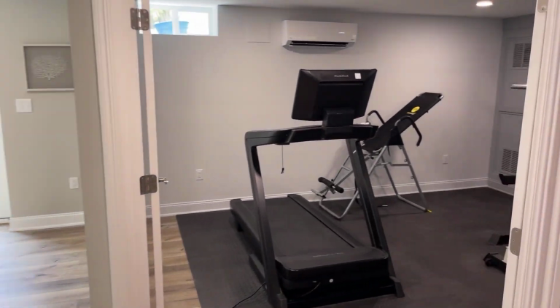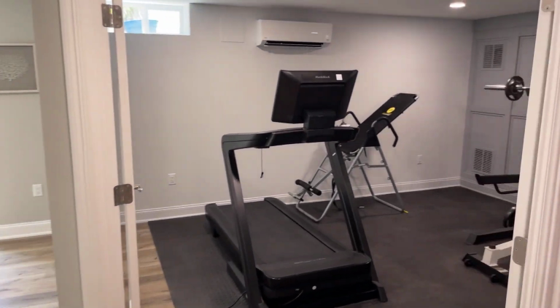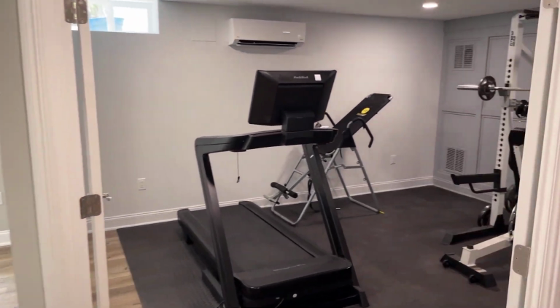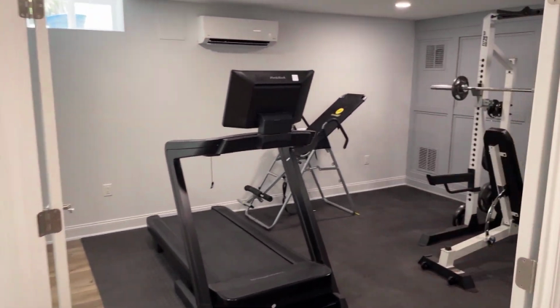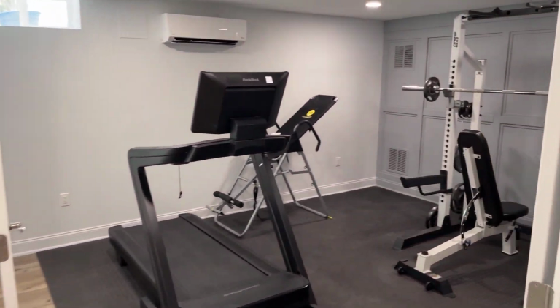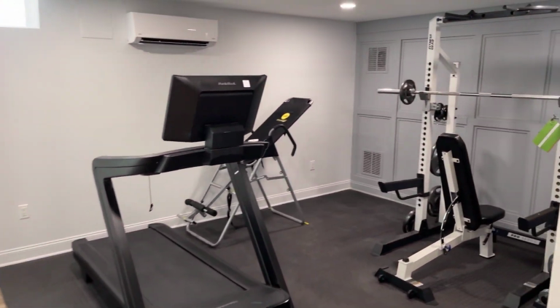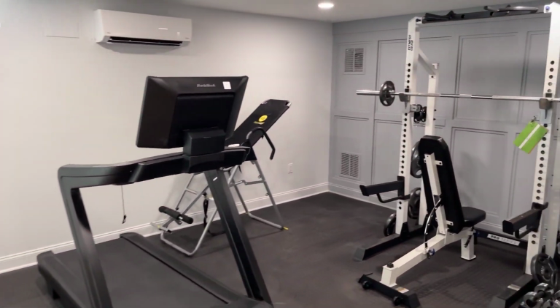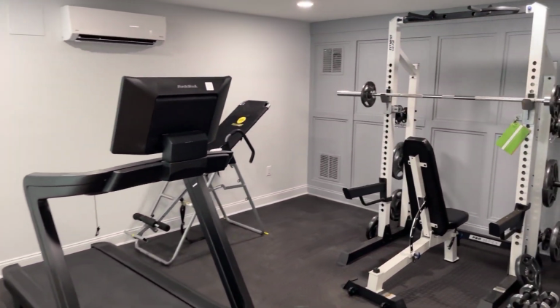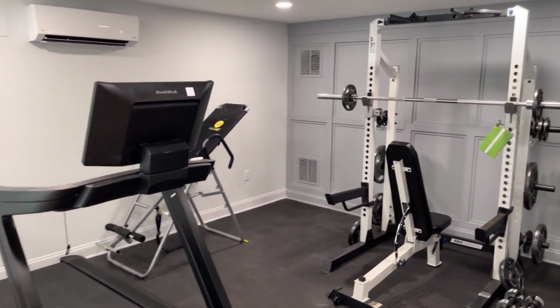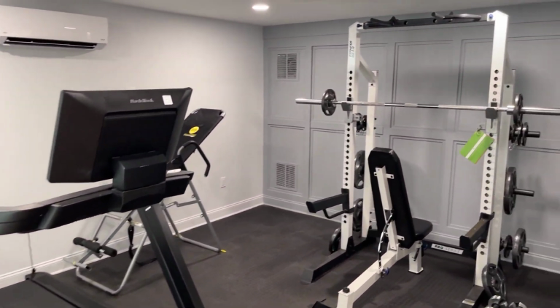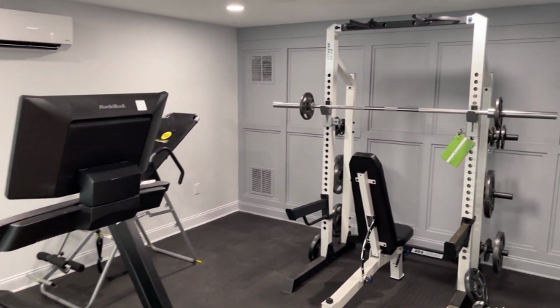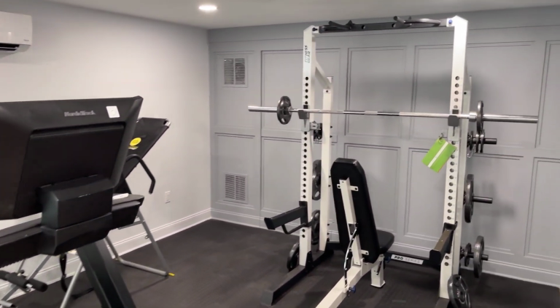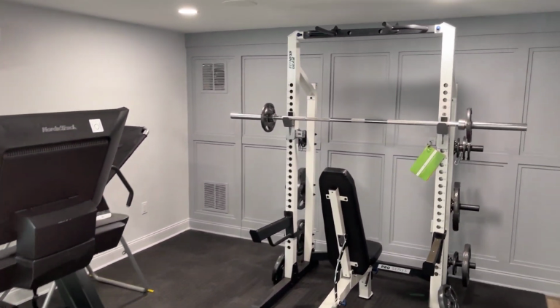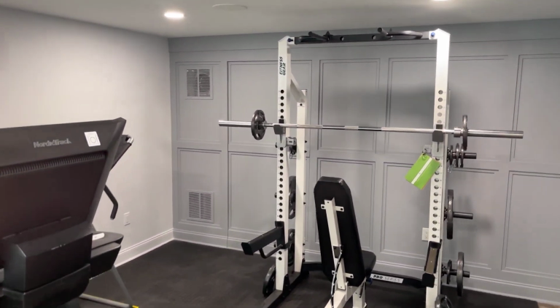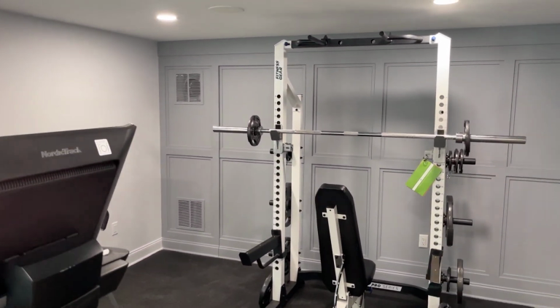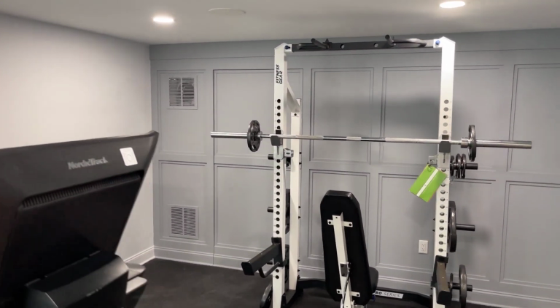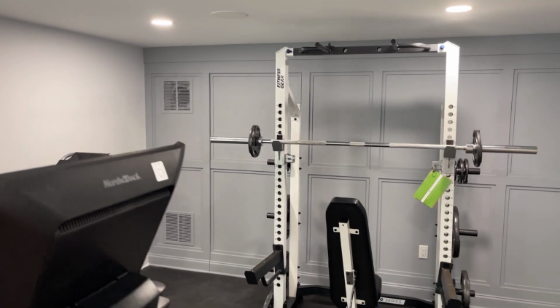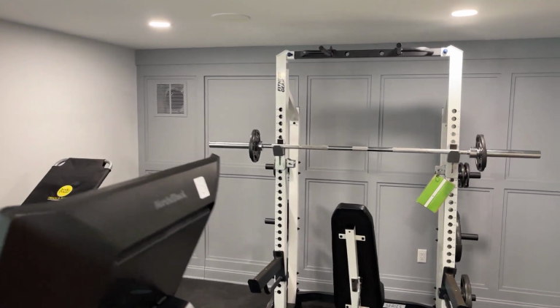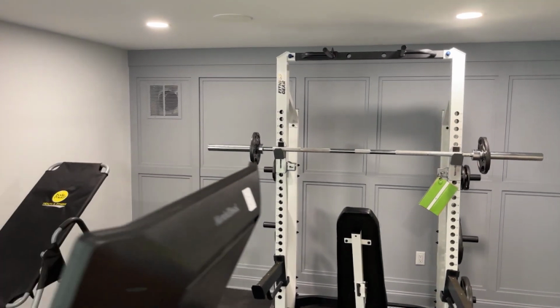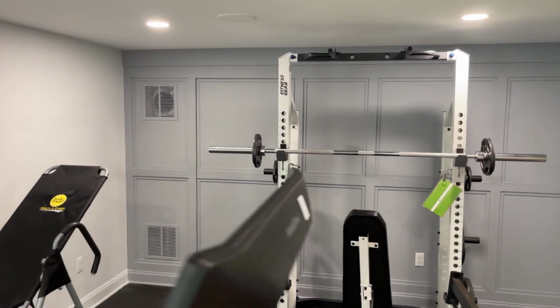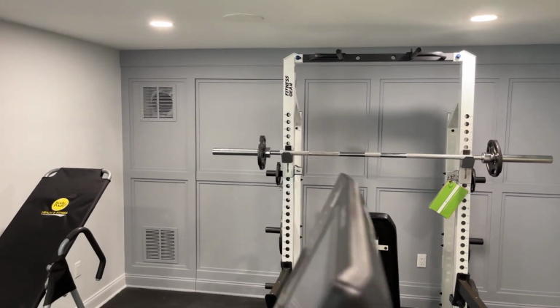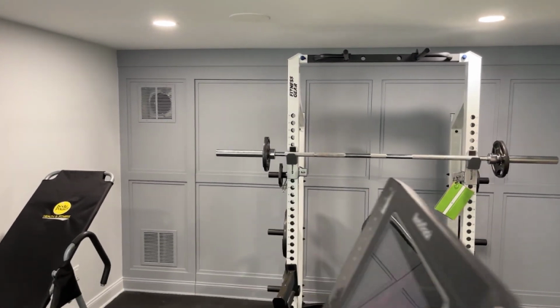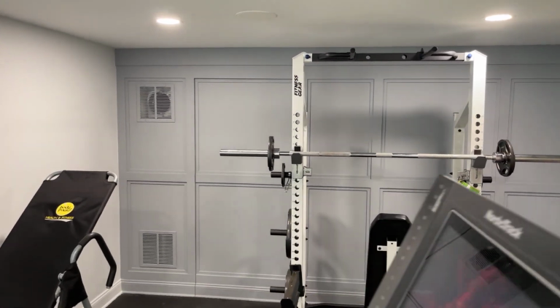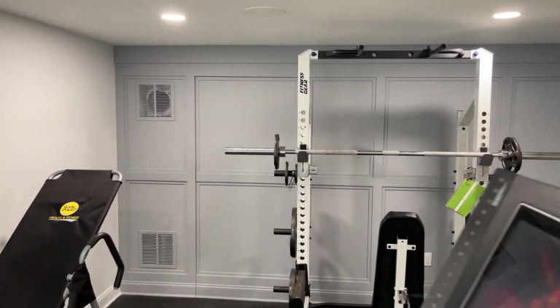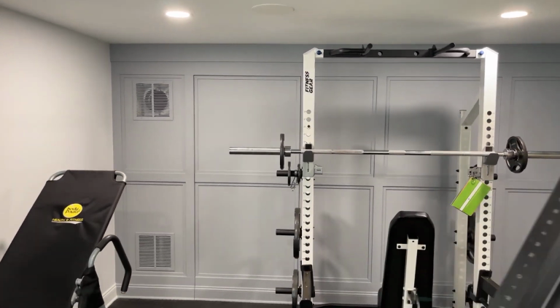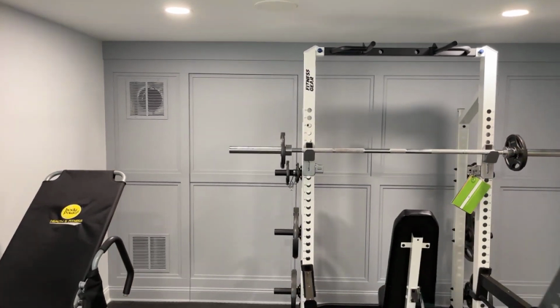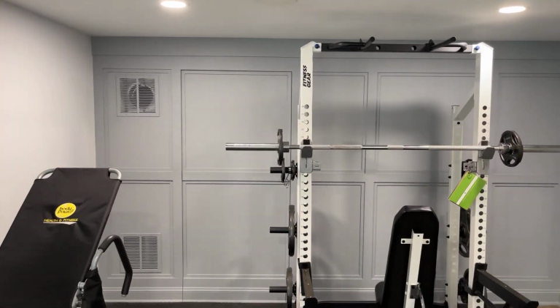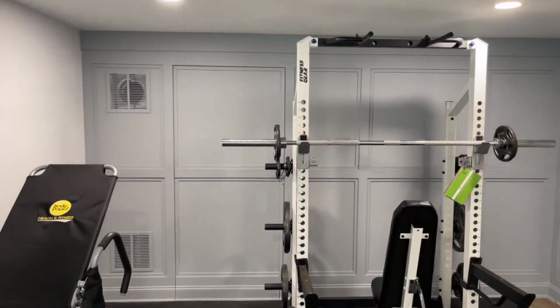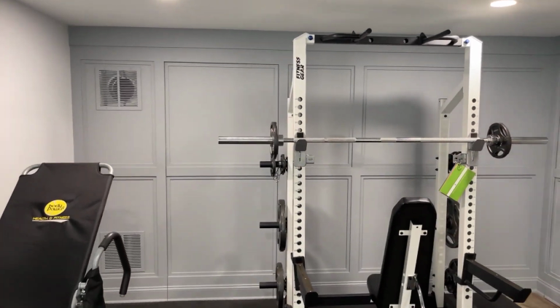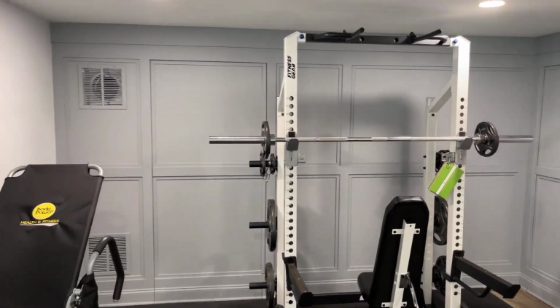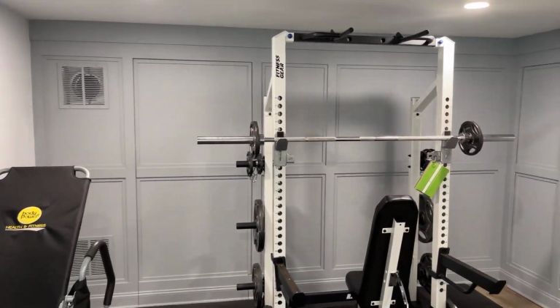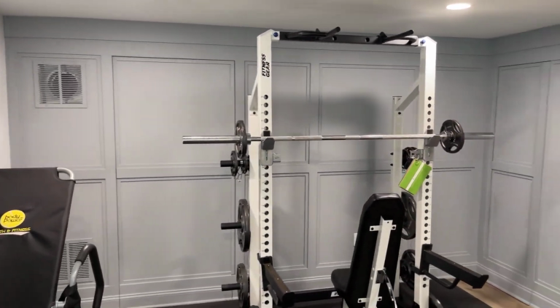The glass doors lead to a gym, and that's actually a hidden door to utilities as well.